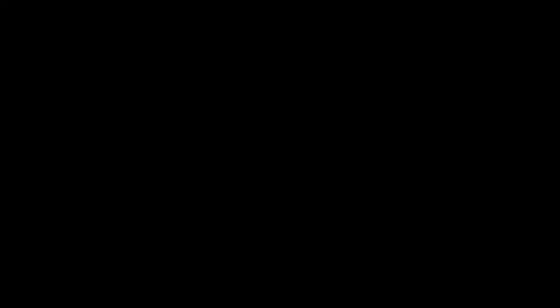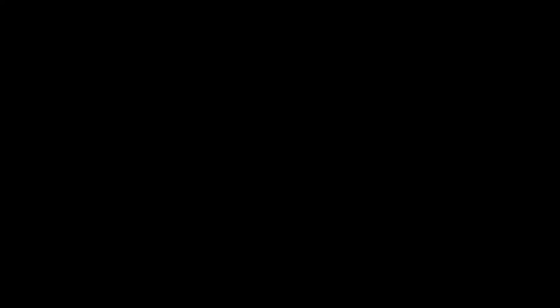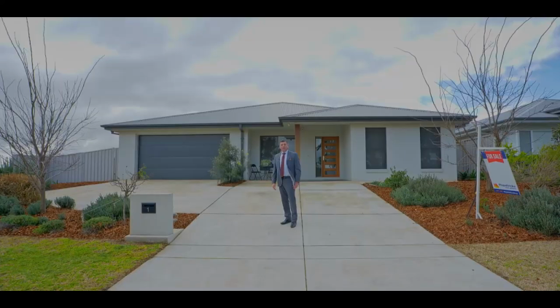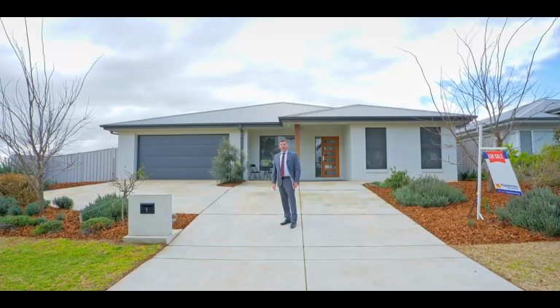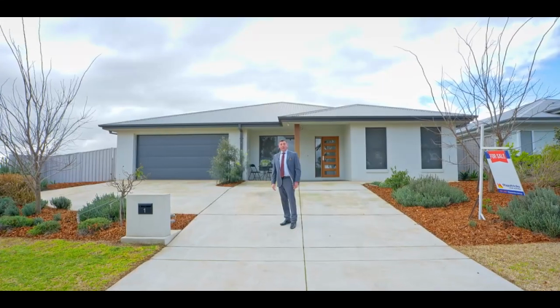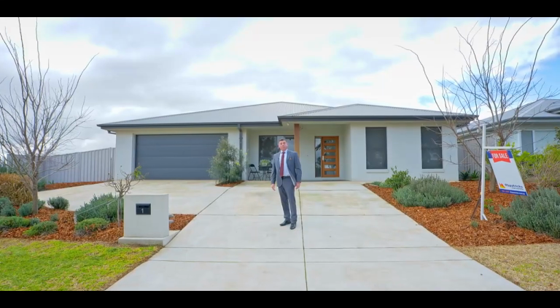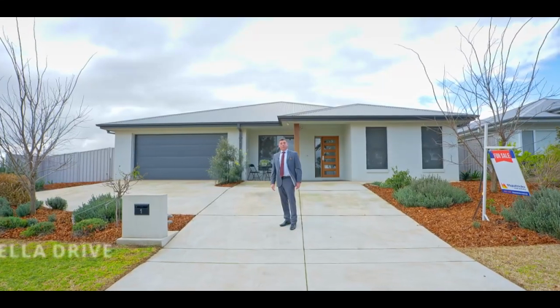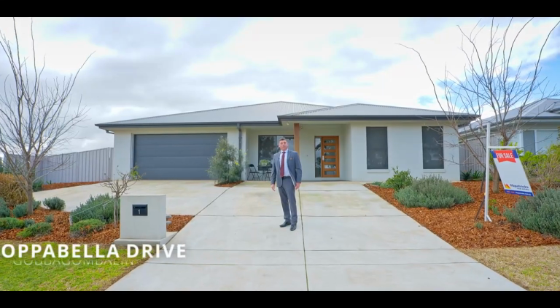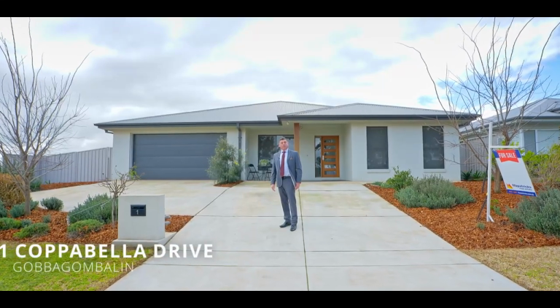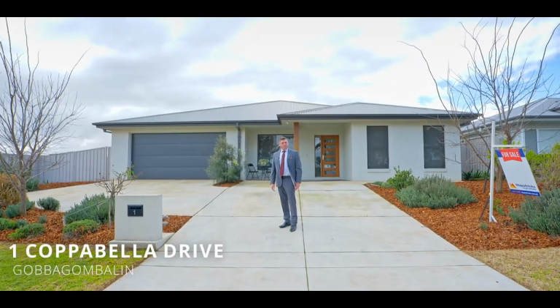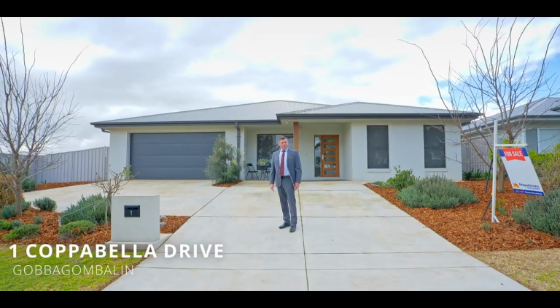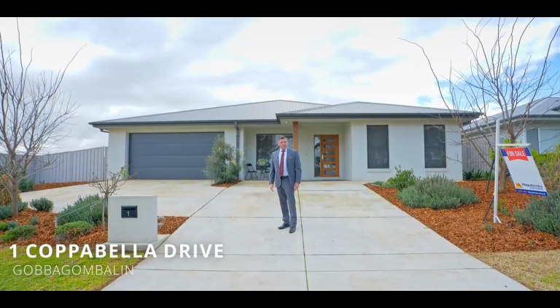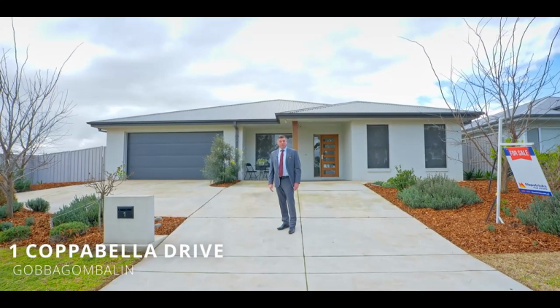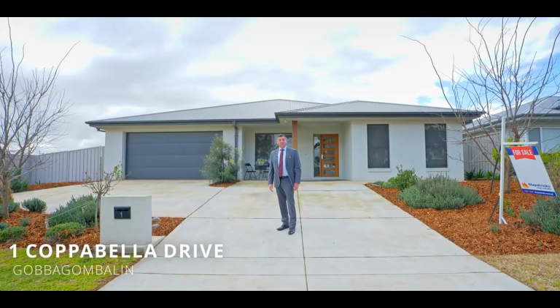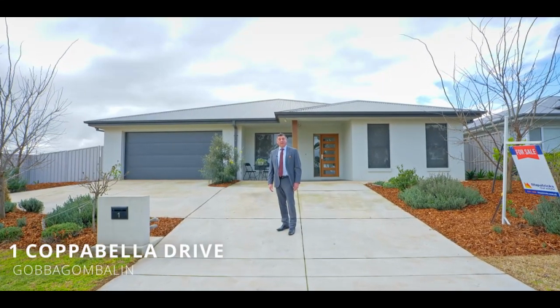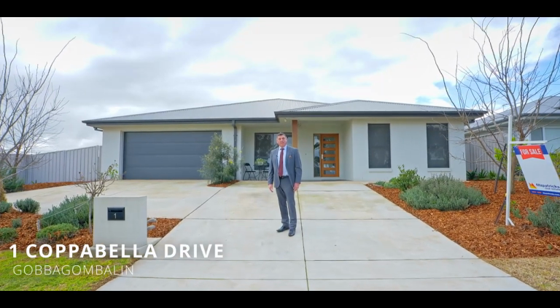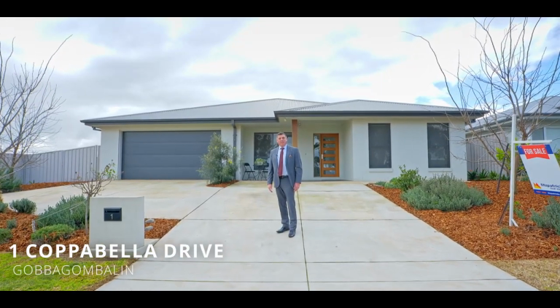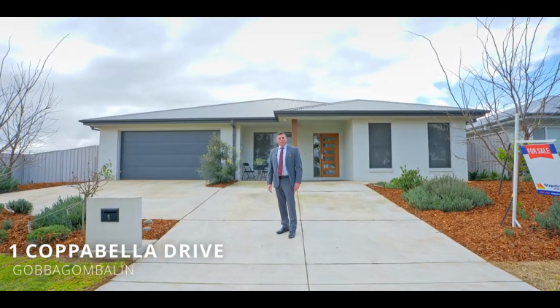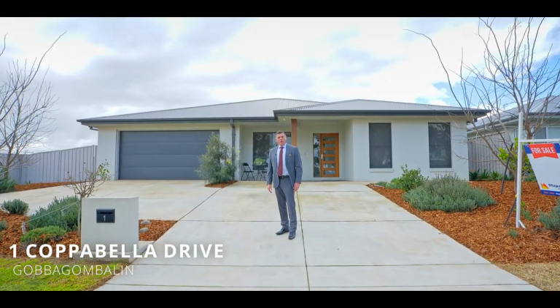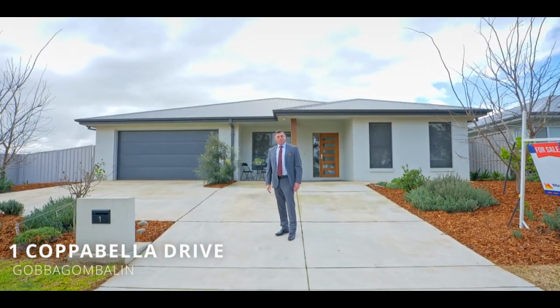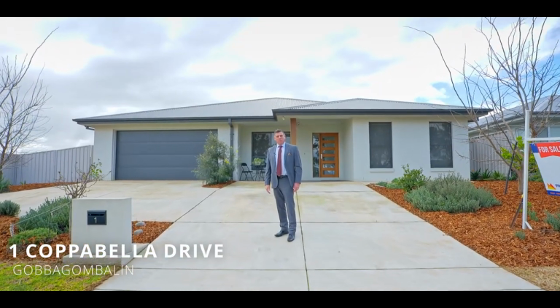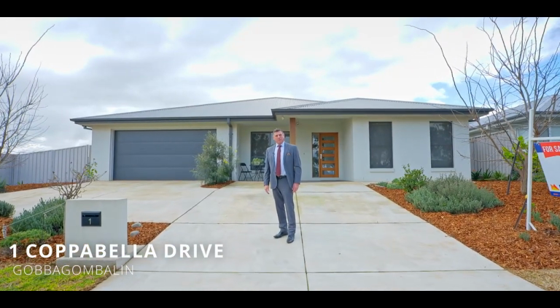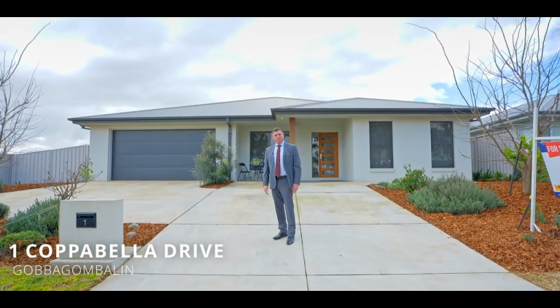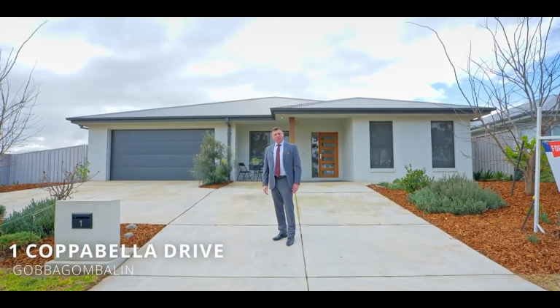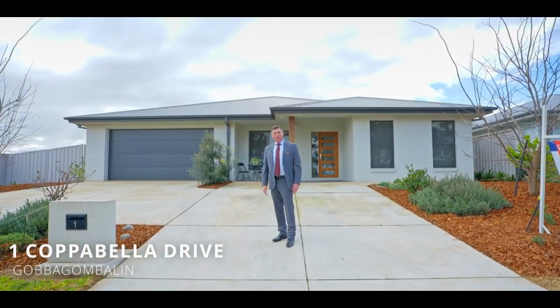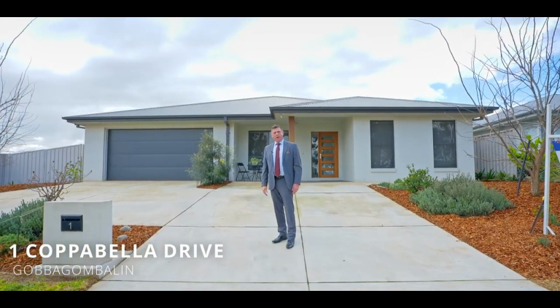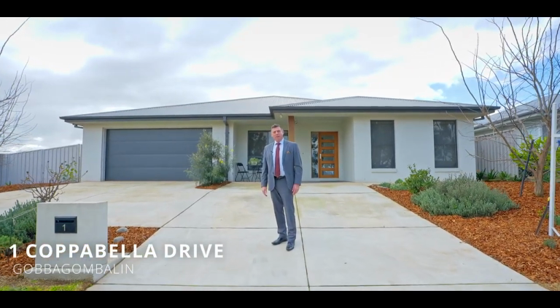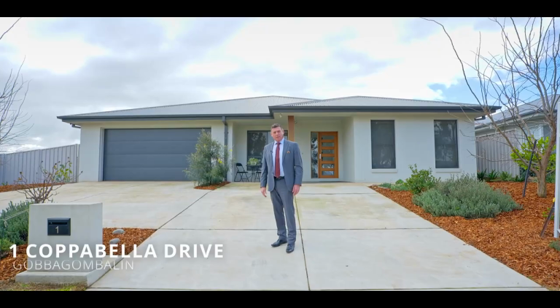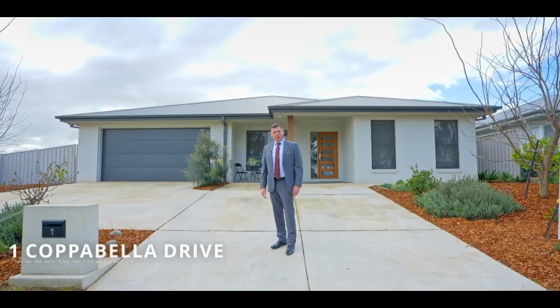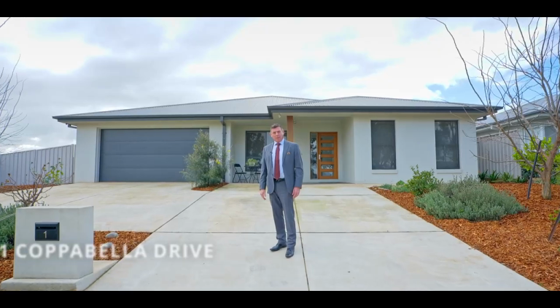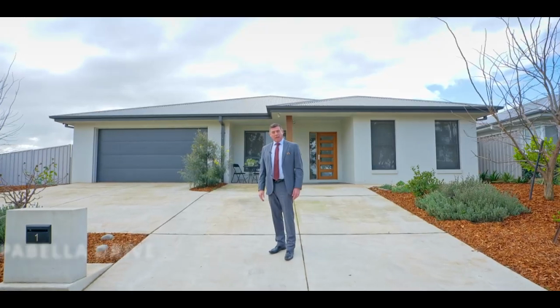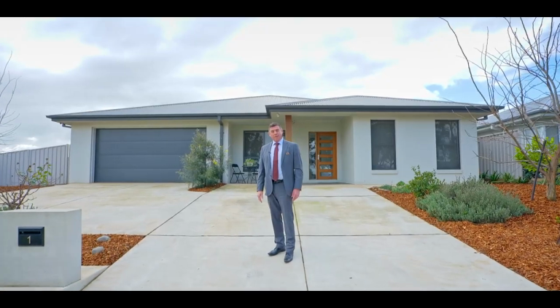Hi, I'm Paul Gooden from Fitzpatricks Real Estate, and welcome to One Copper Bella Drive in Gobba Gobba Balan.